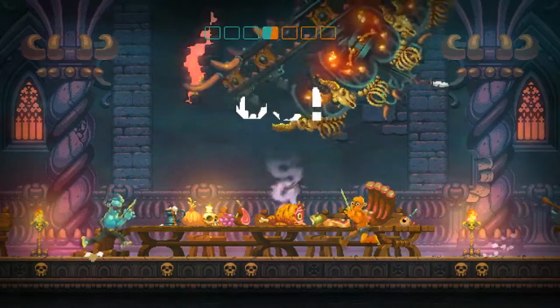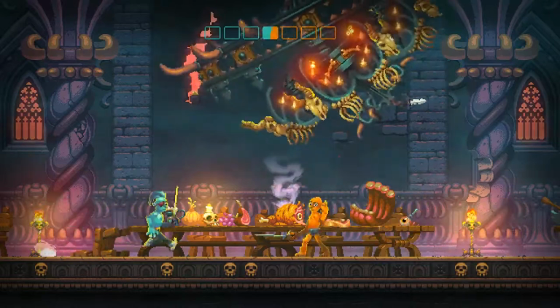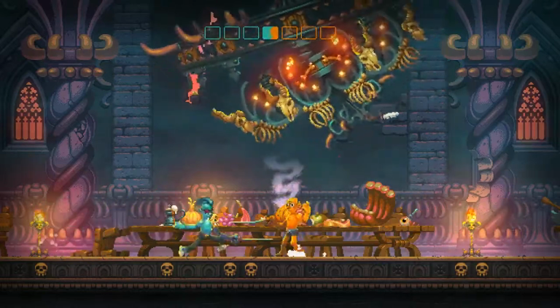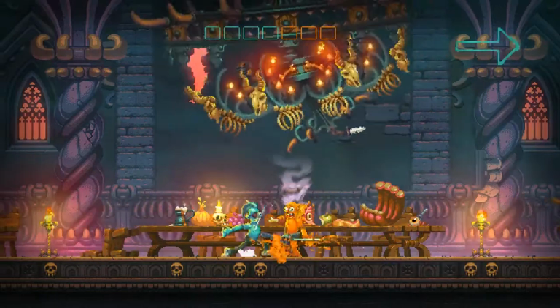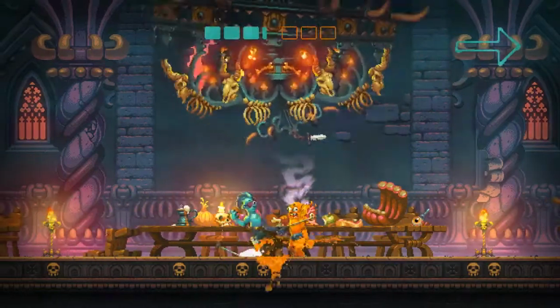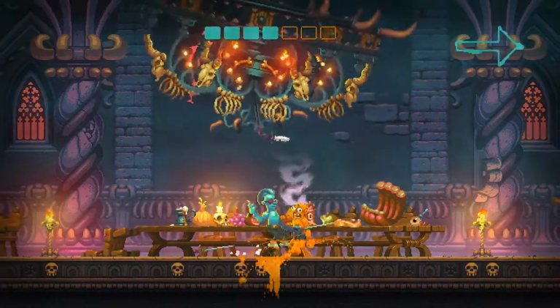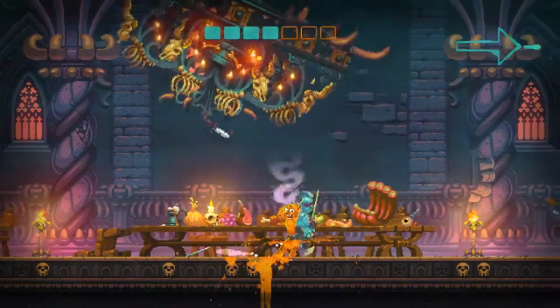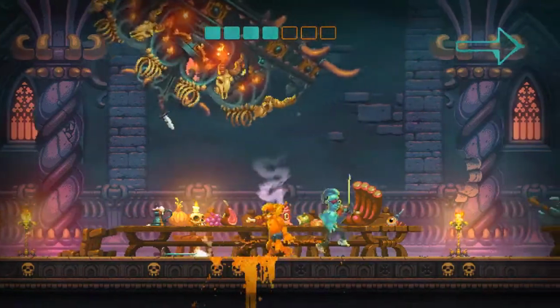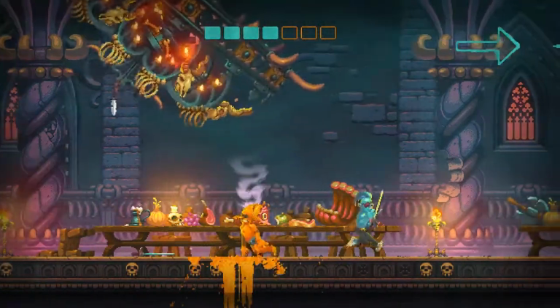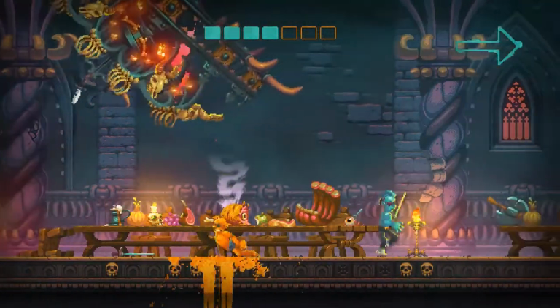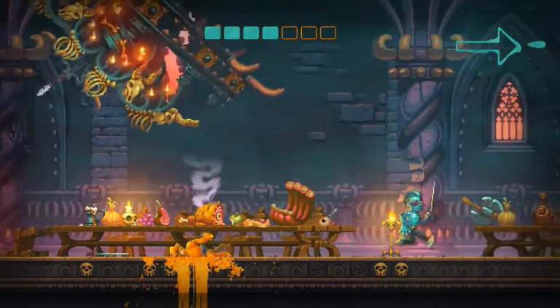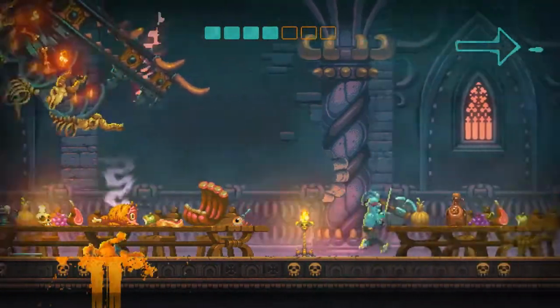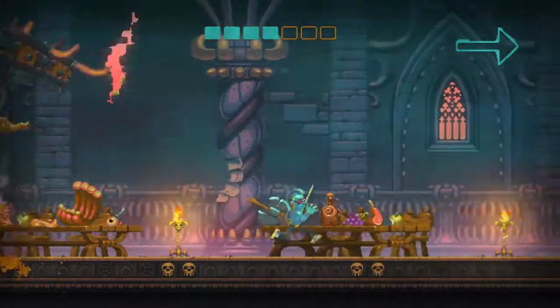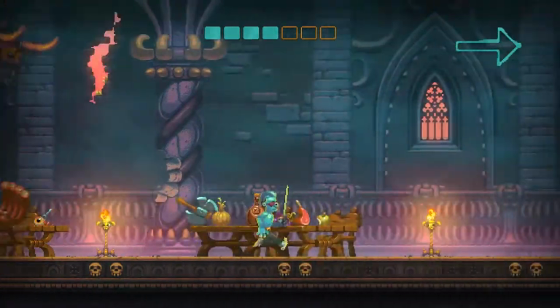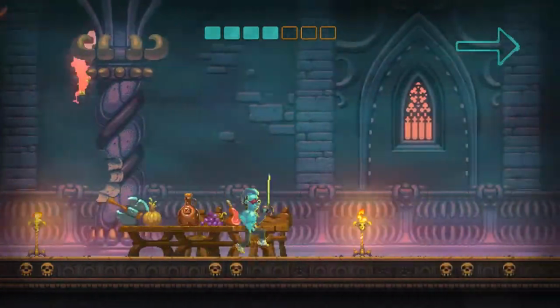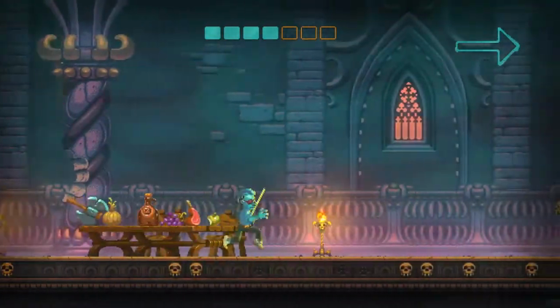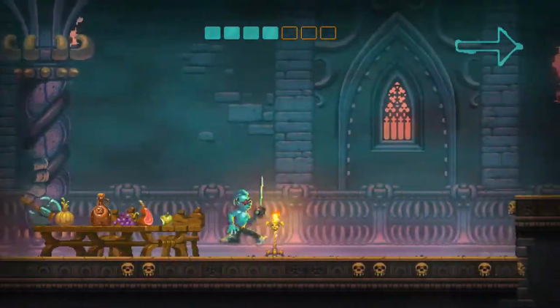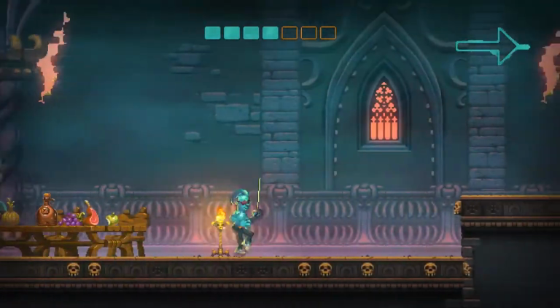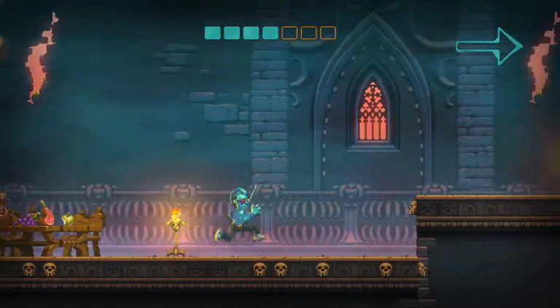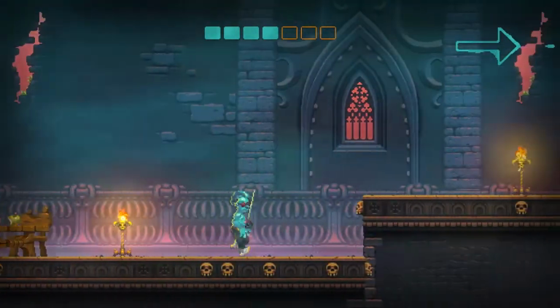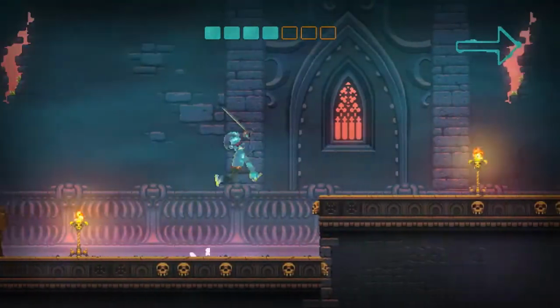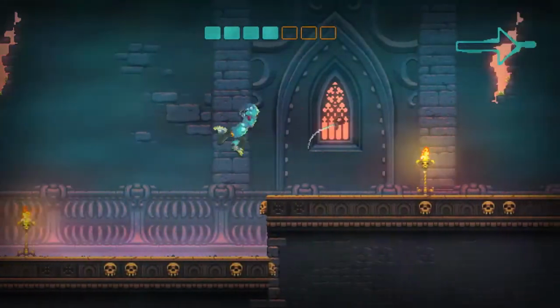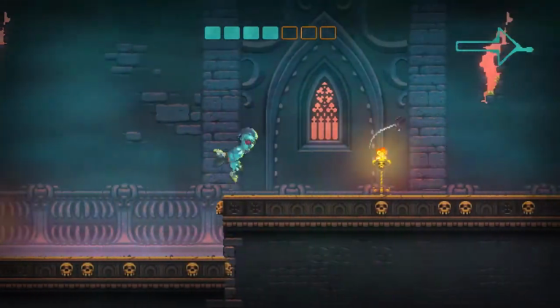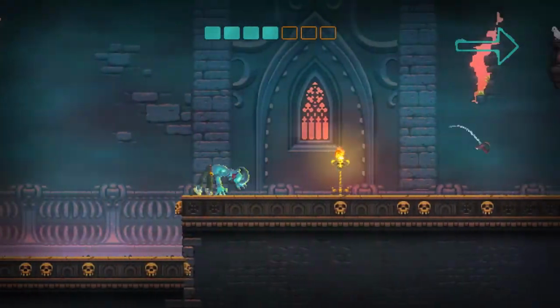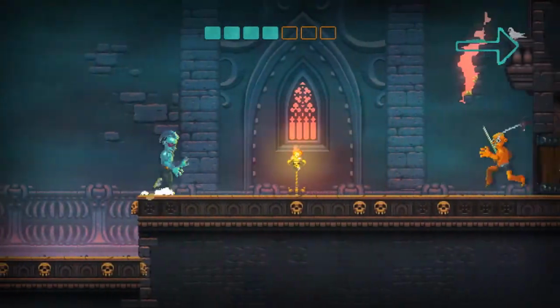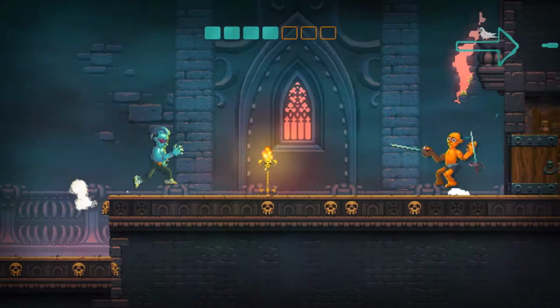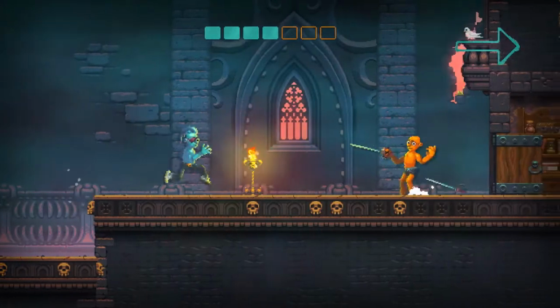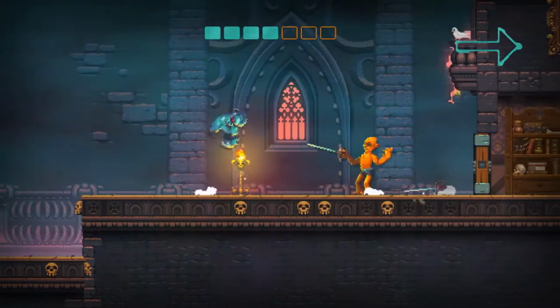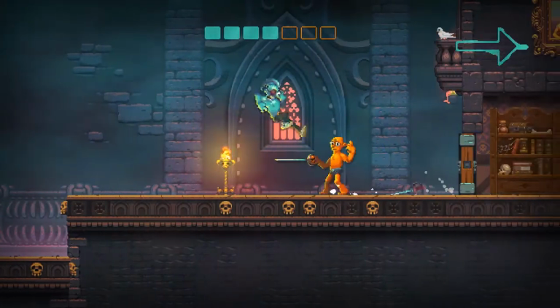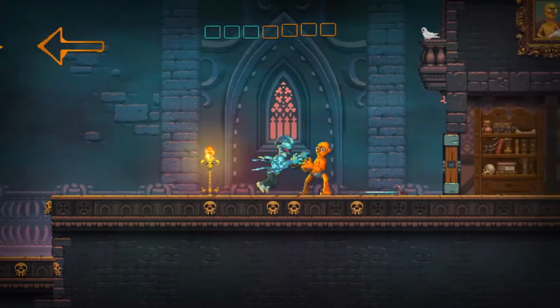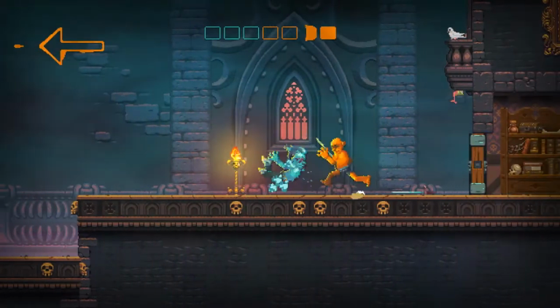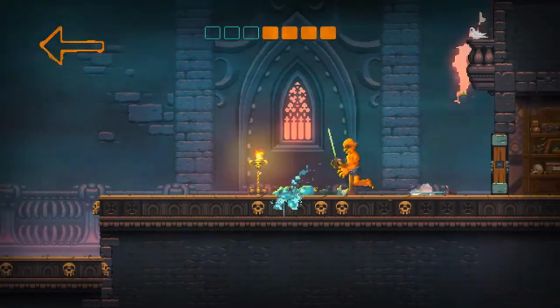Hi, I'm Ludic Ryan. Today I'd like to talk about the Nidhogg games and how they foreground the importance of space.